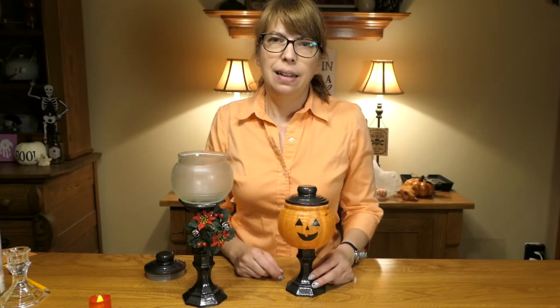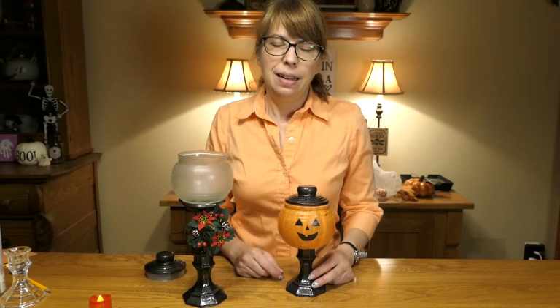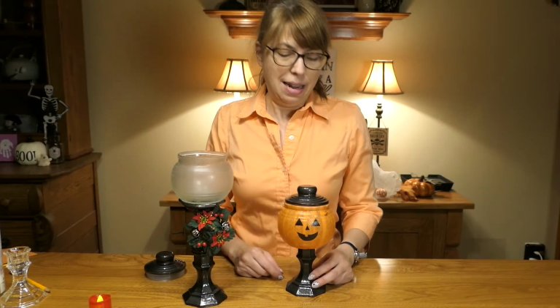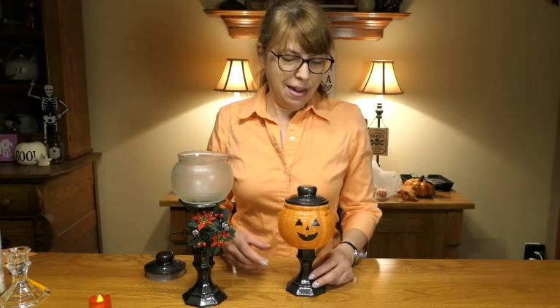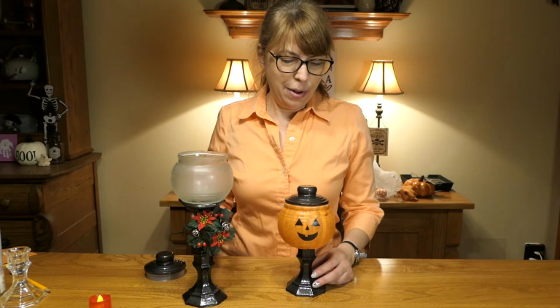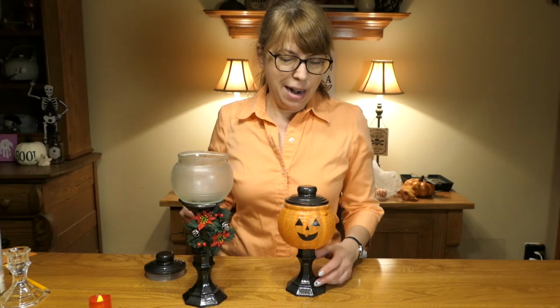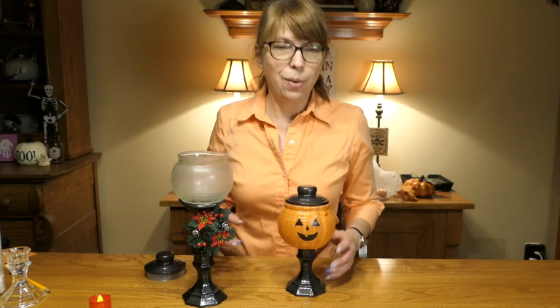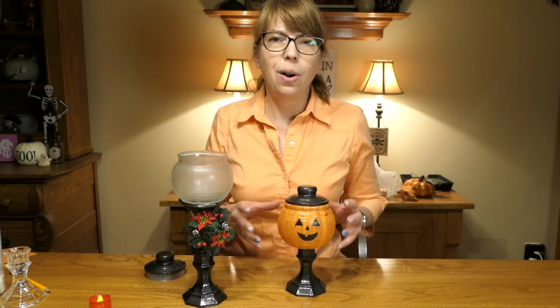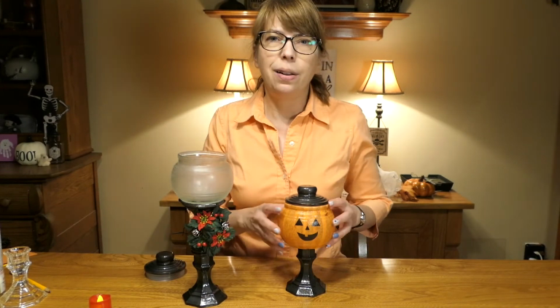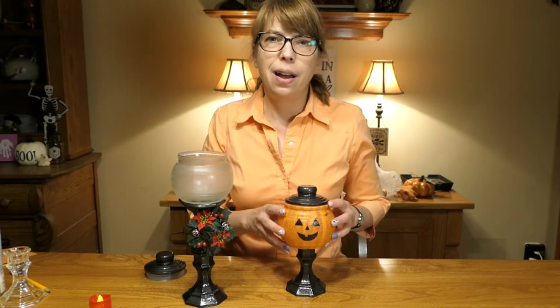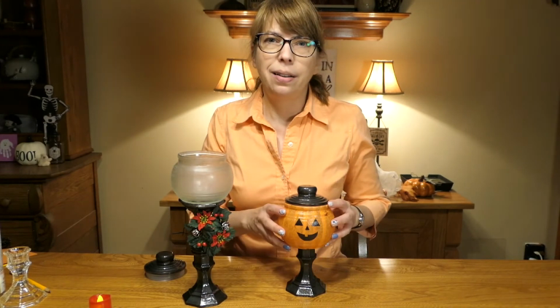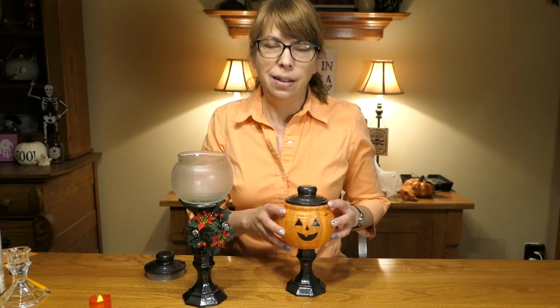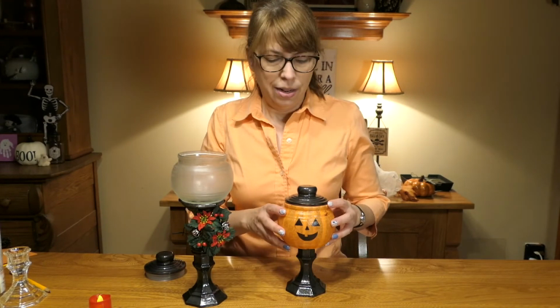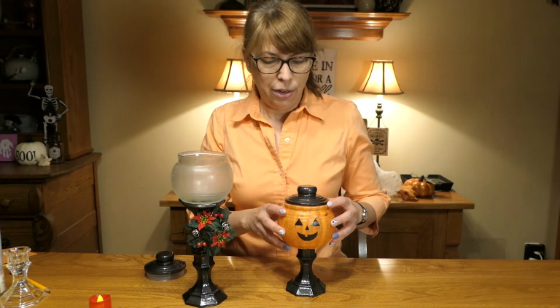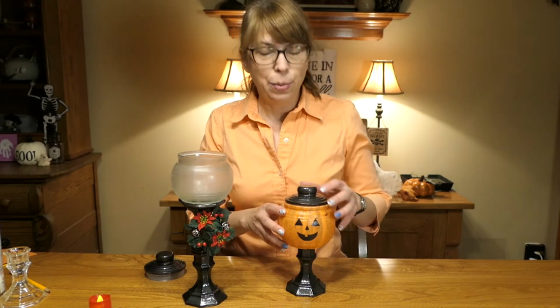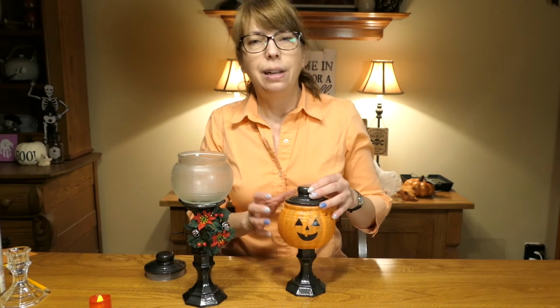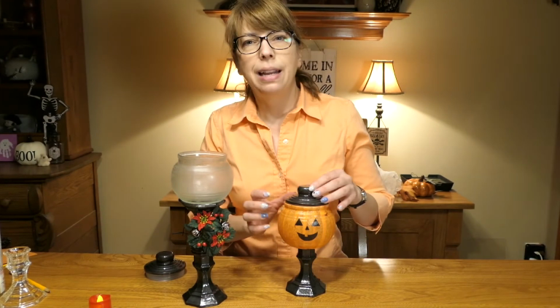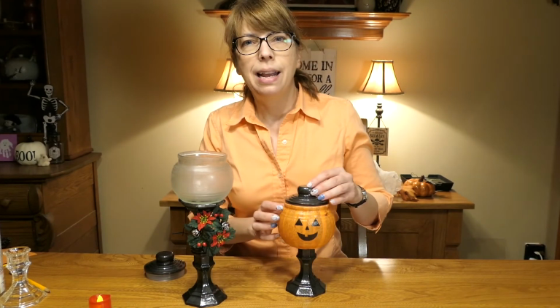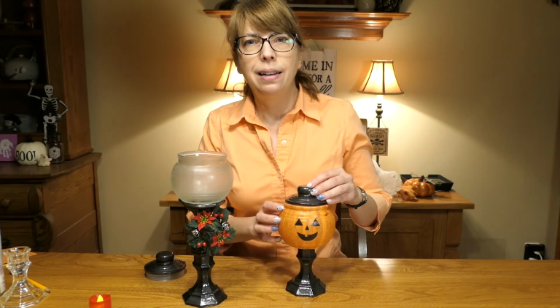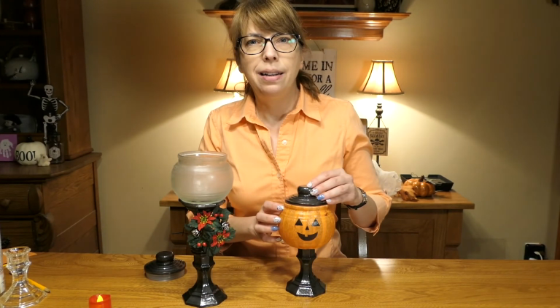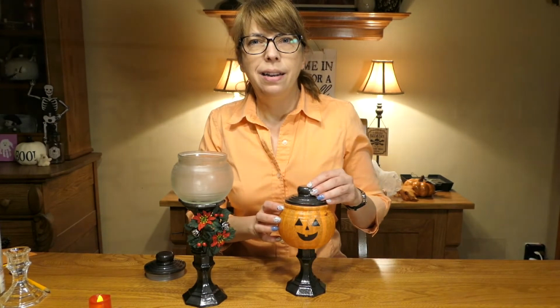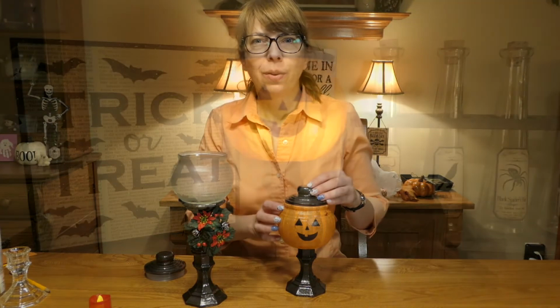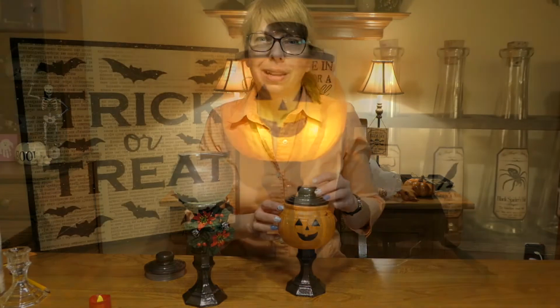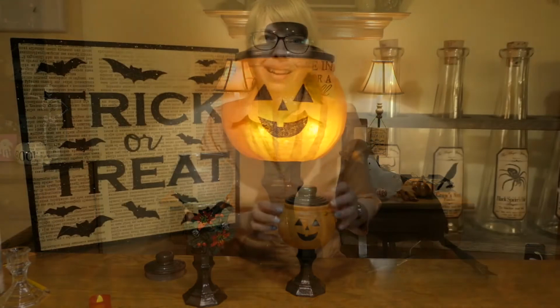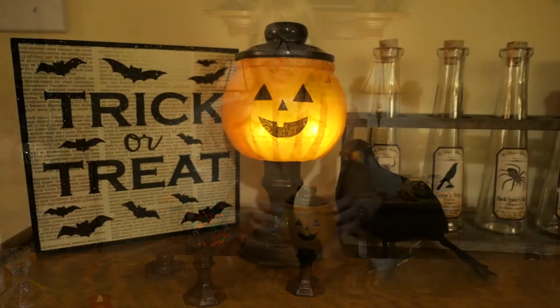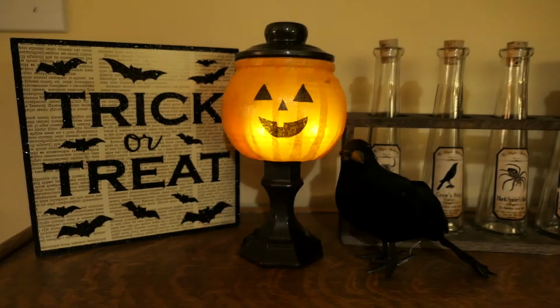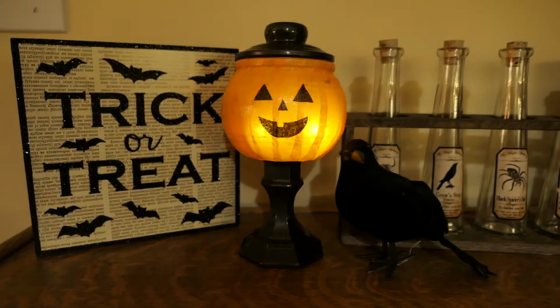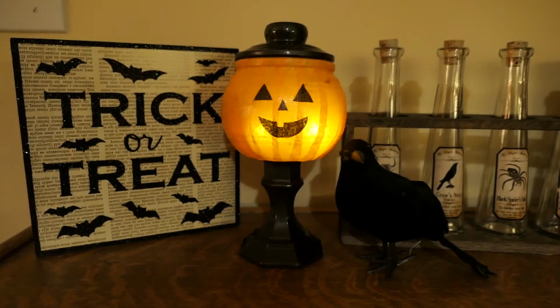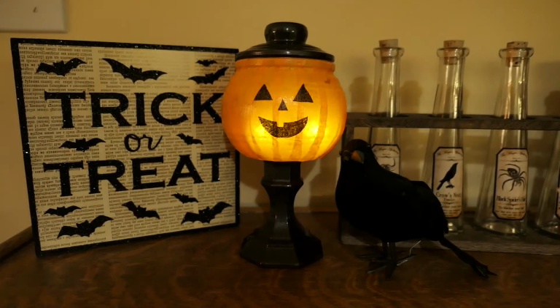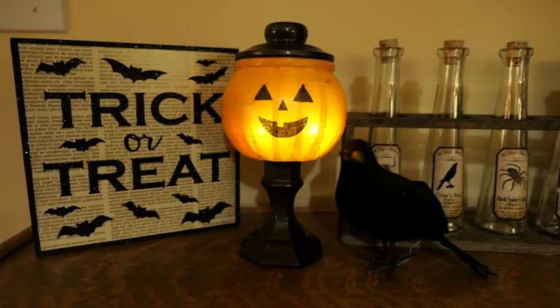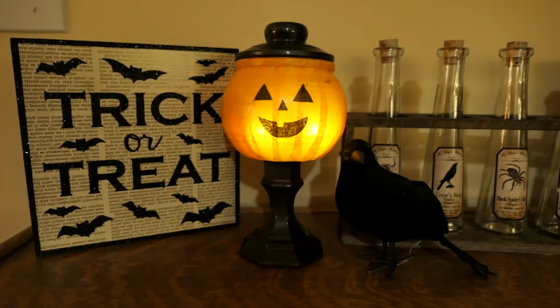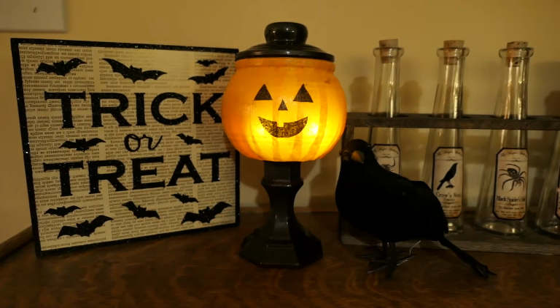And there we are, we're all done. You can put a little candle in here and when the lights are out it will glow really nice.